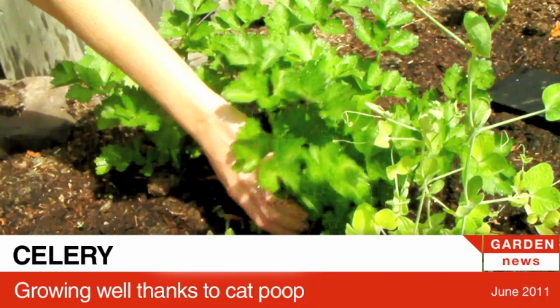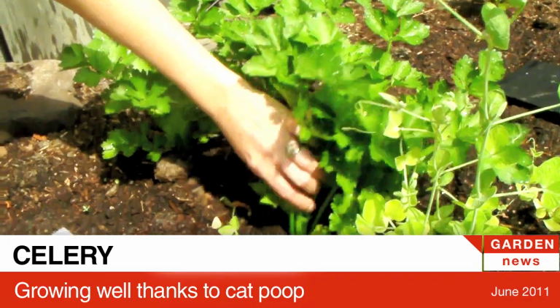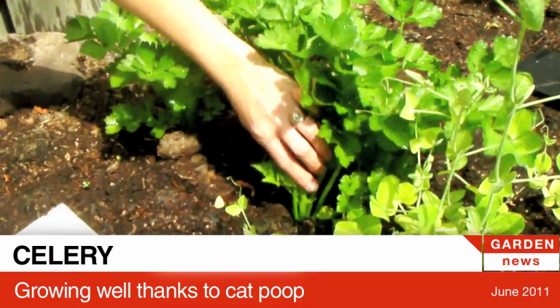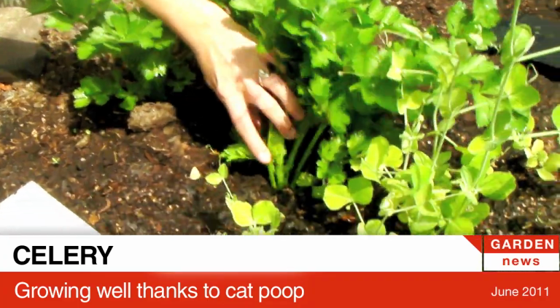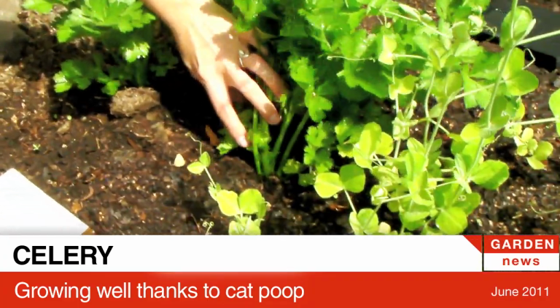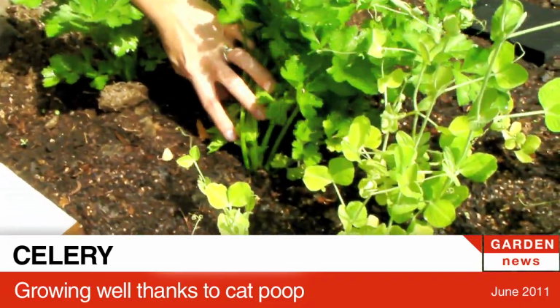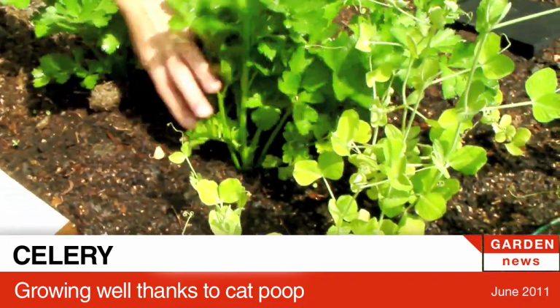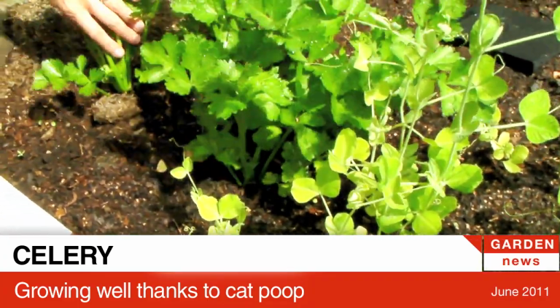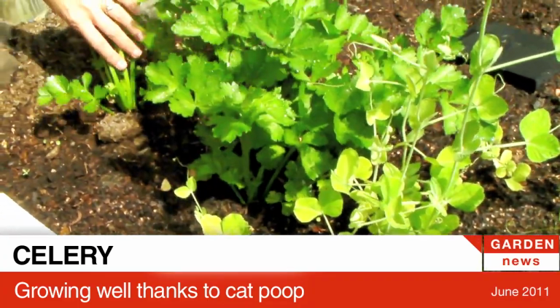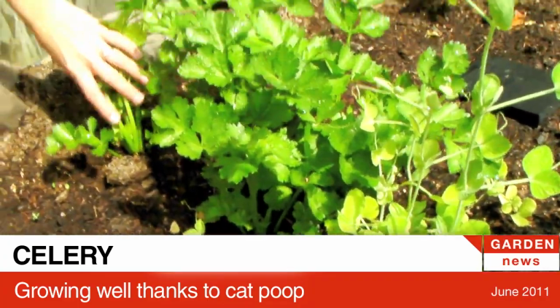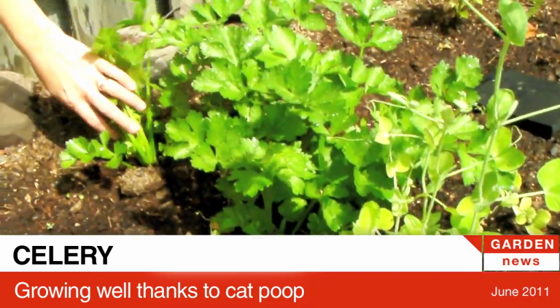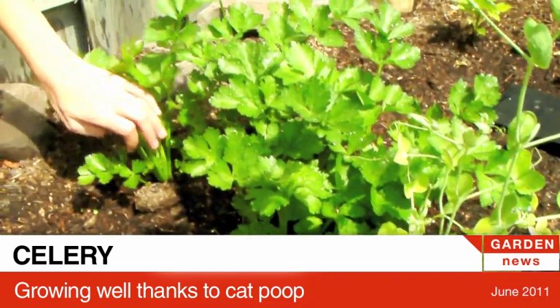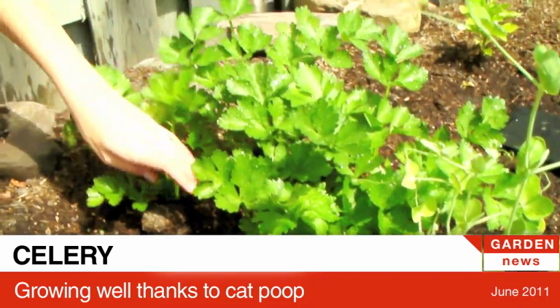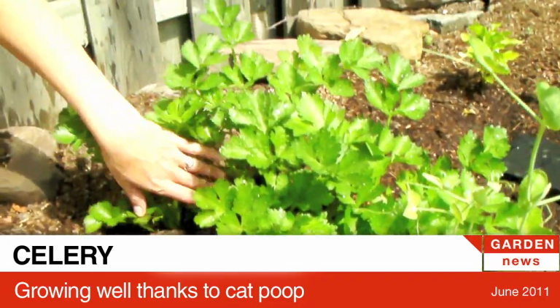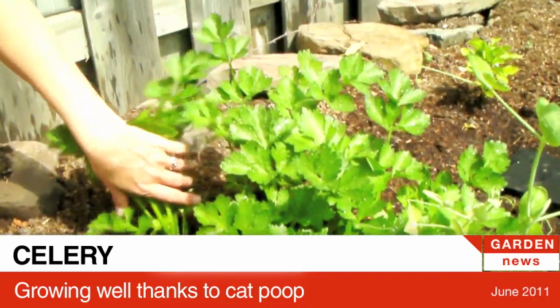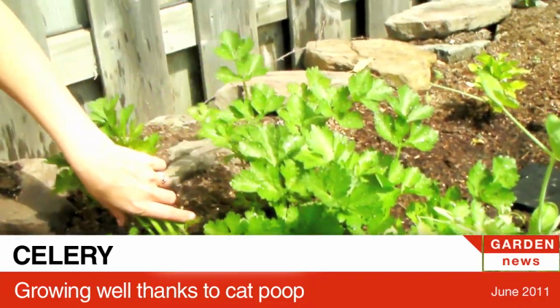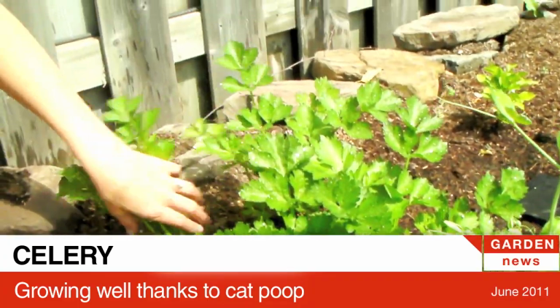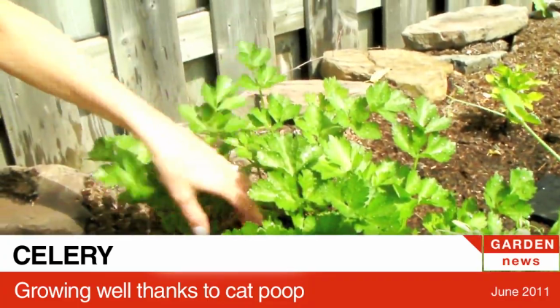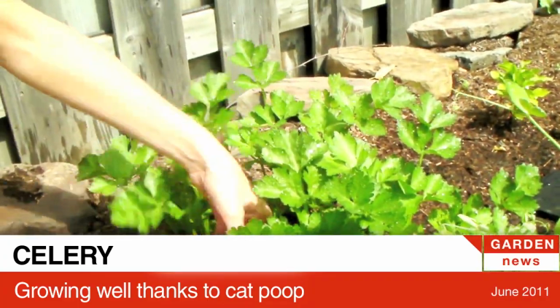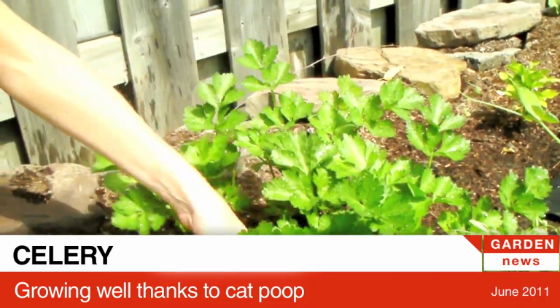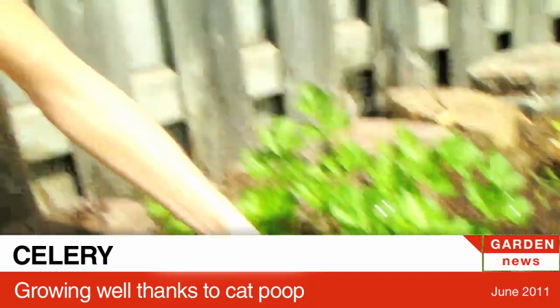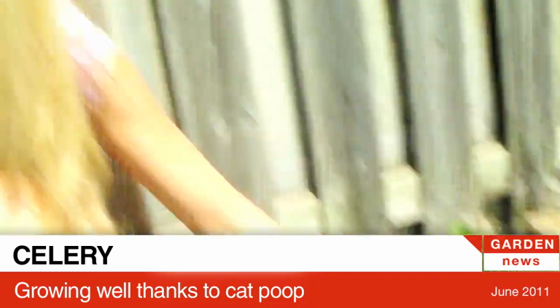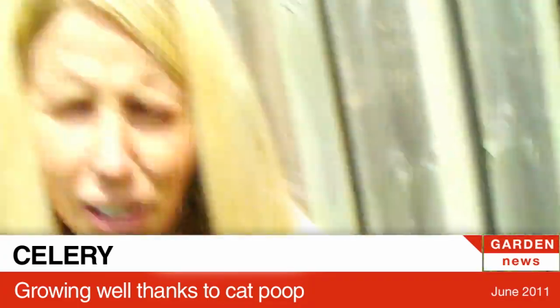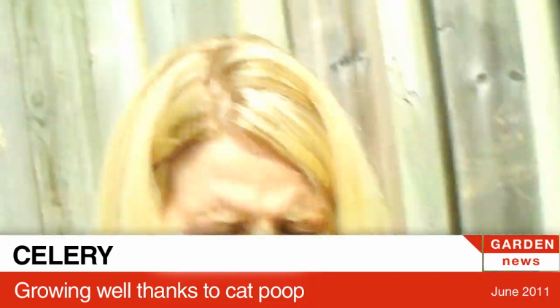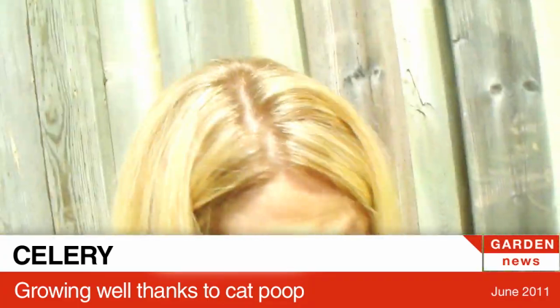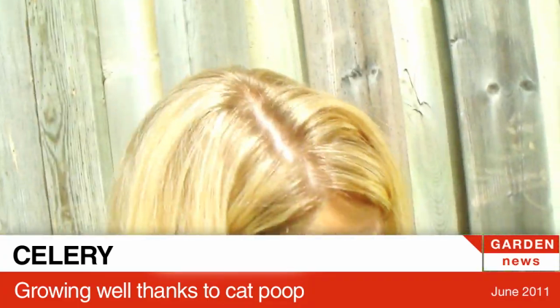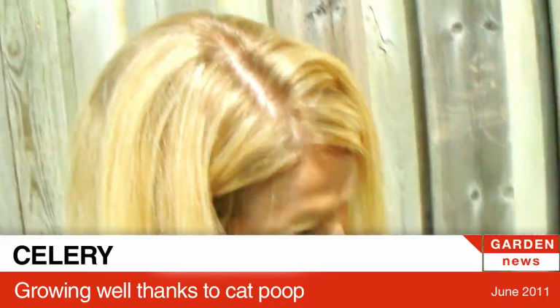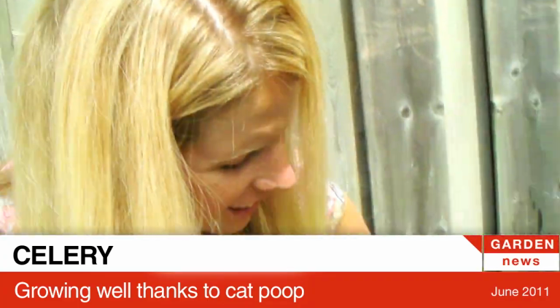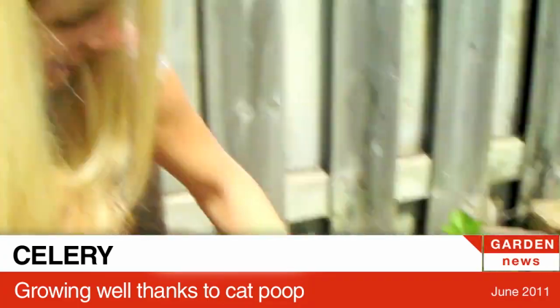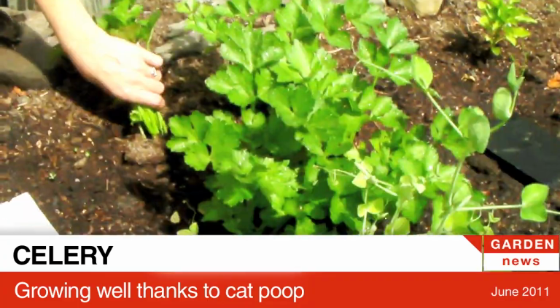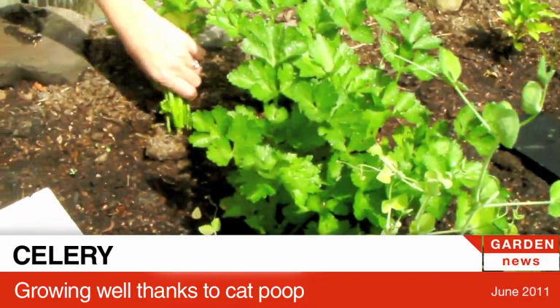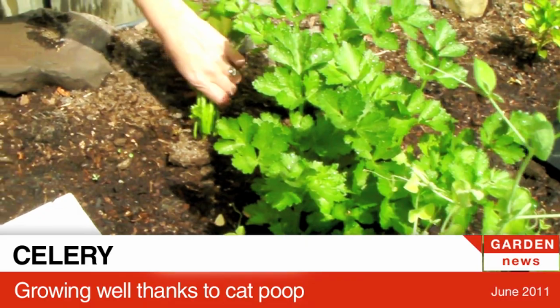This celery is doing really well — it's because the cat keeps pooping right there, I'm pretty sure. I don't know, like what do you do — do you just dig it in? I don't know.